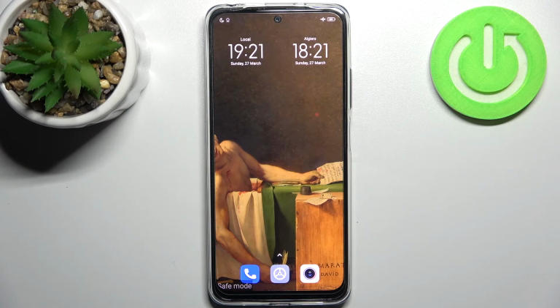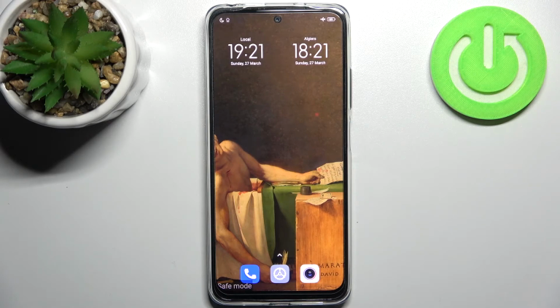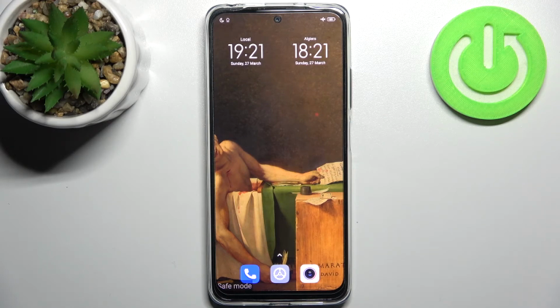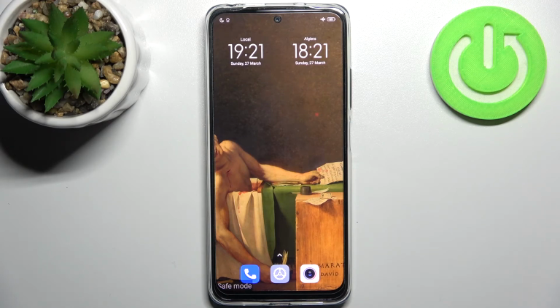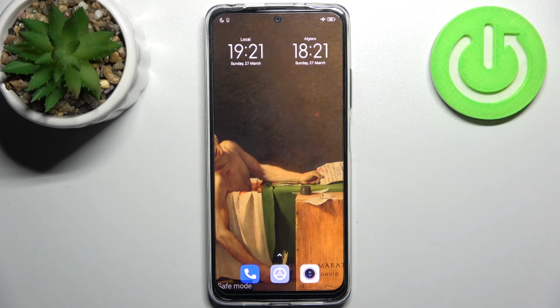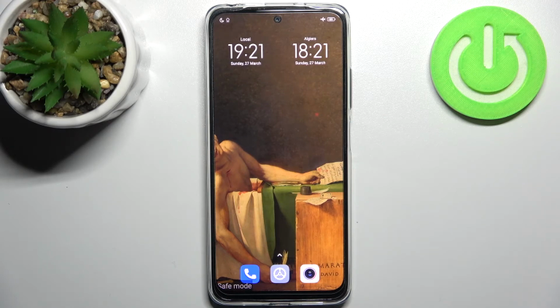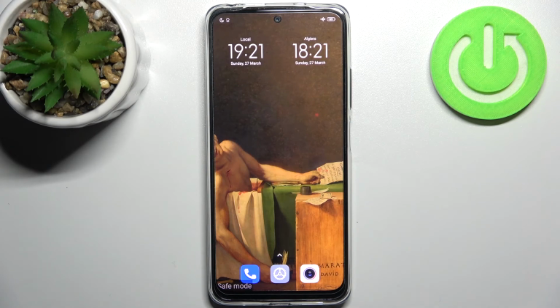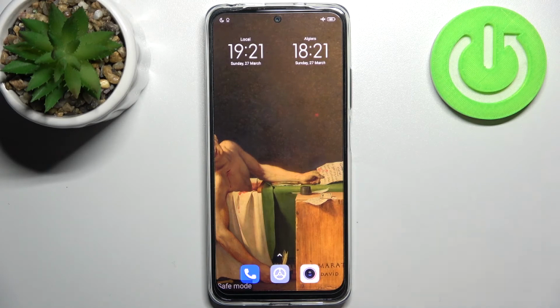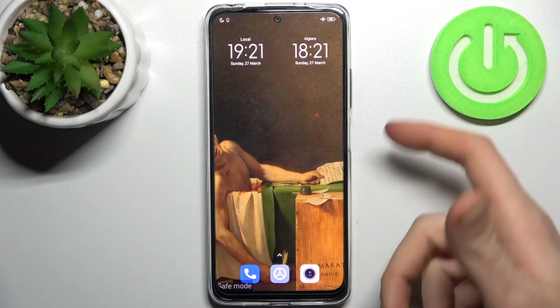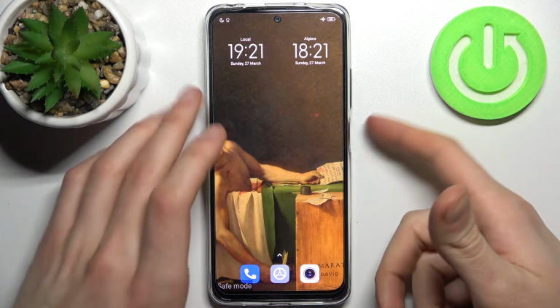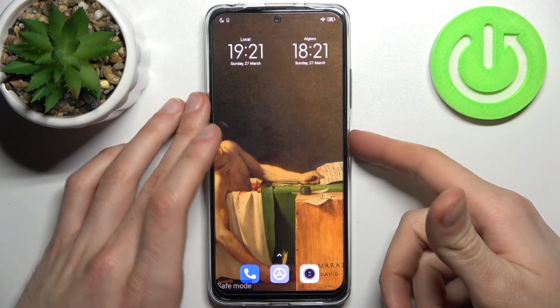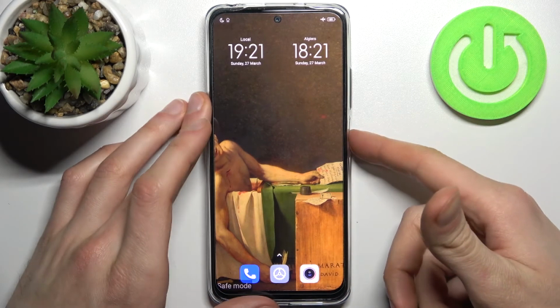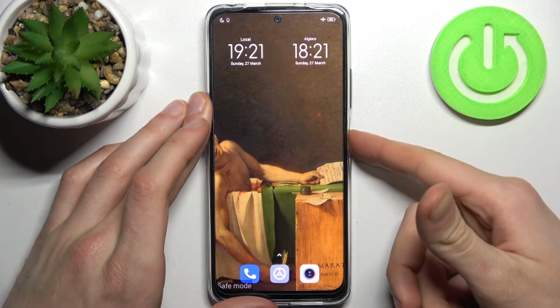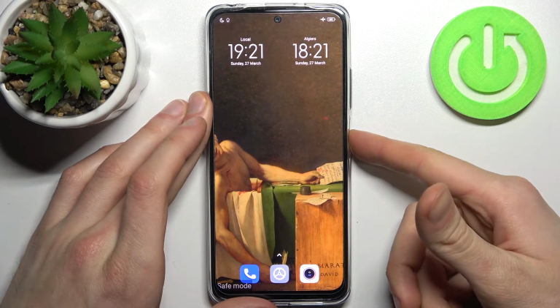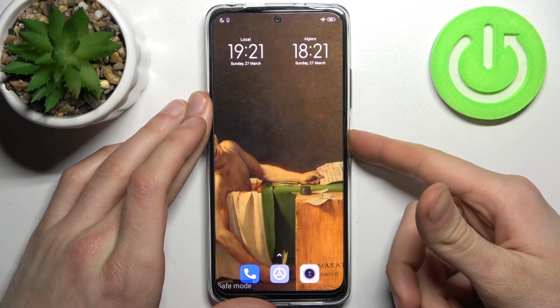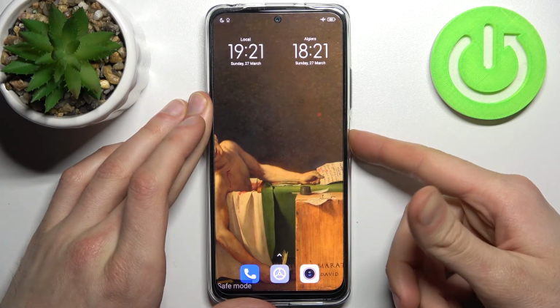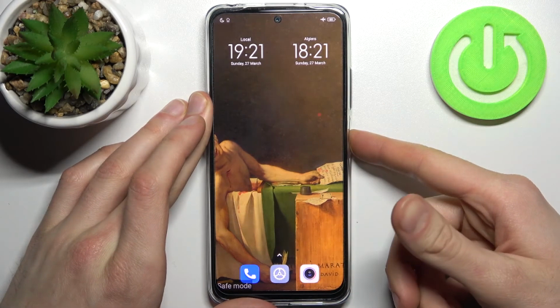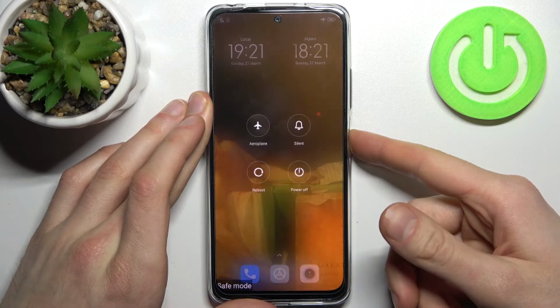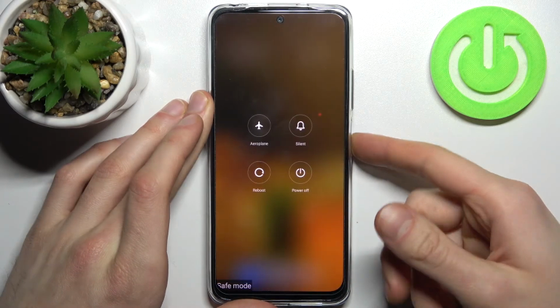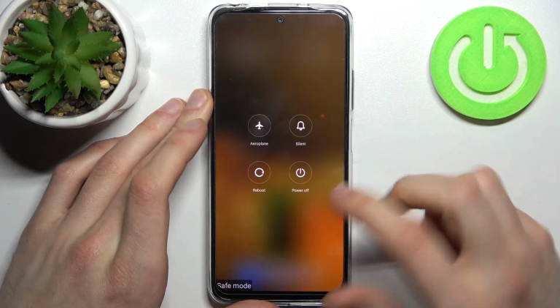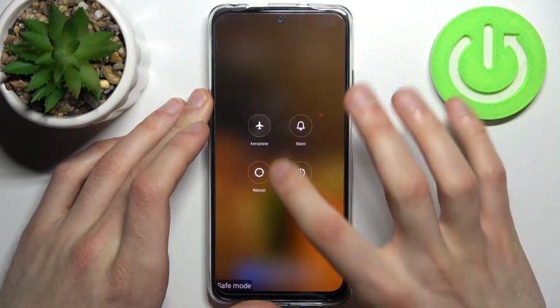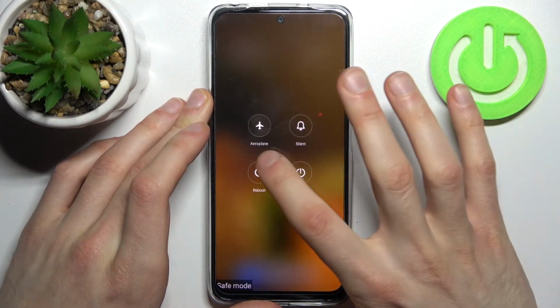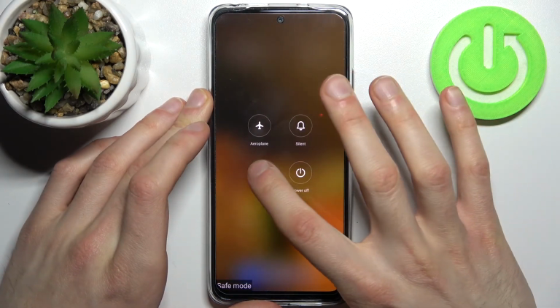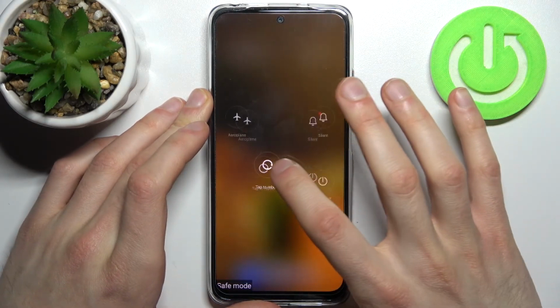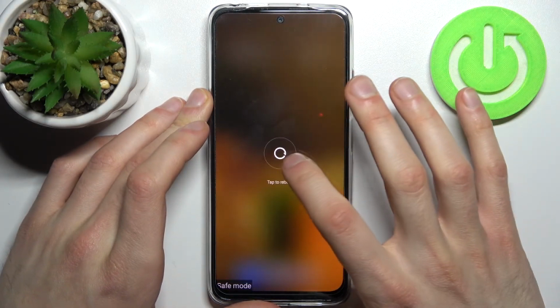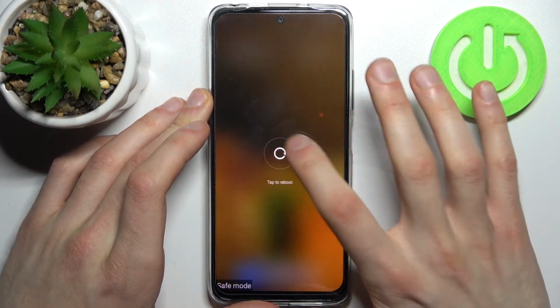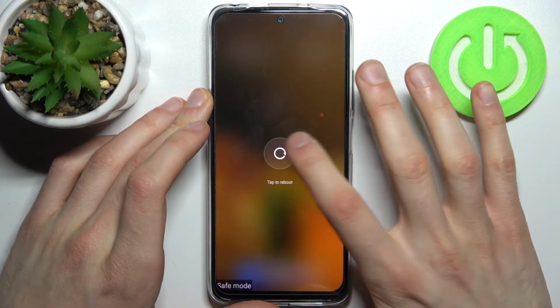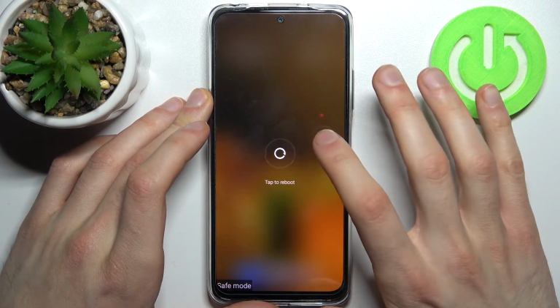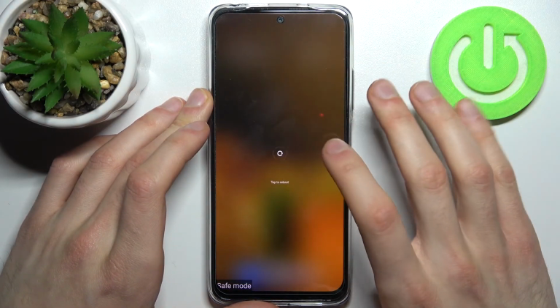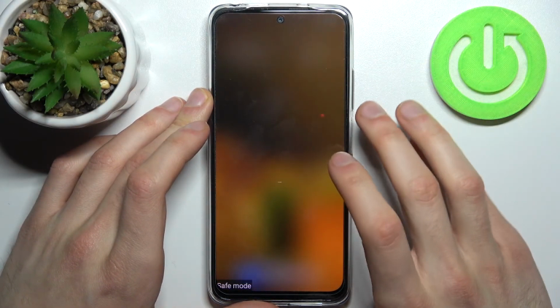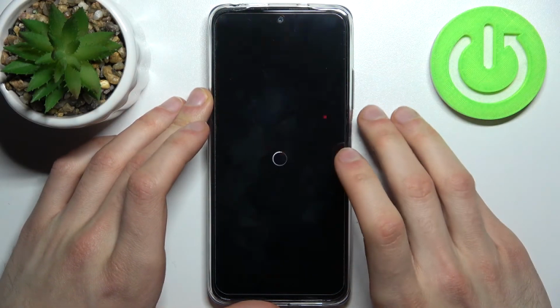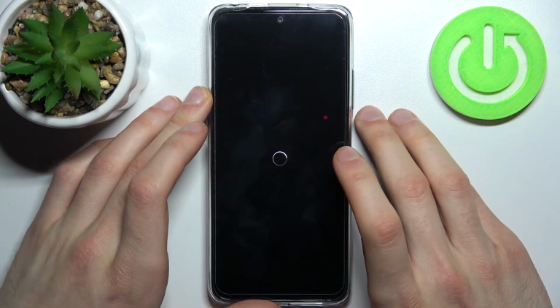If you want to quit this mode, just restart your smartphone and it will be restarted in normal mode.